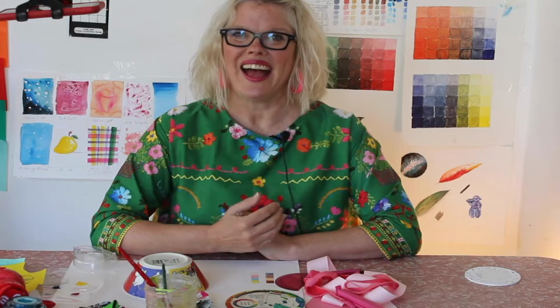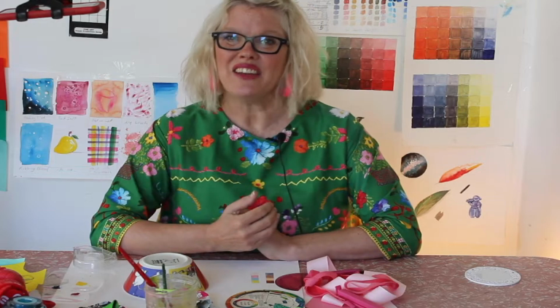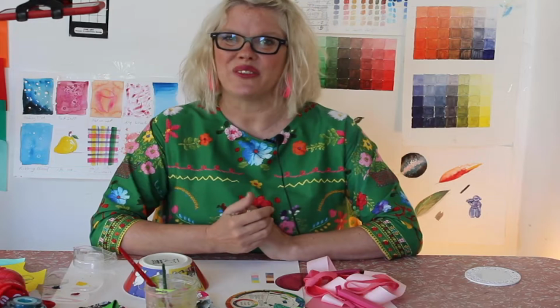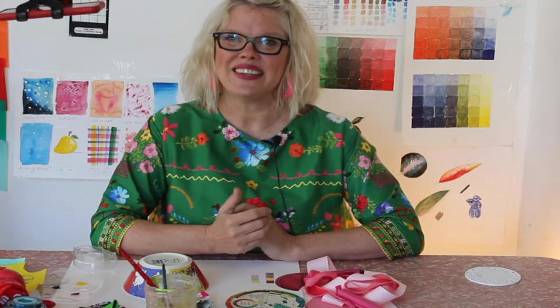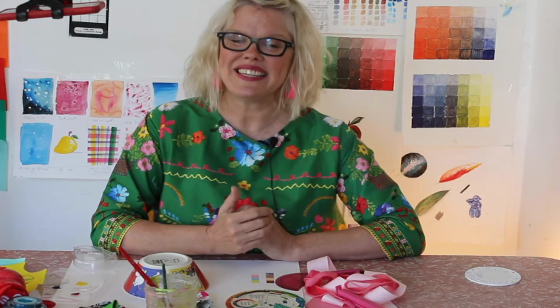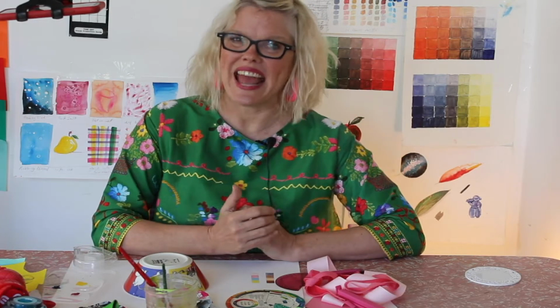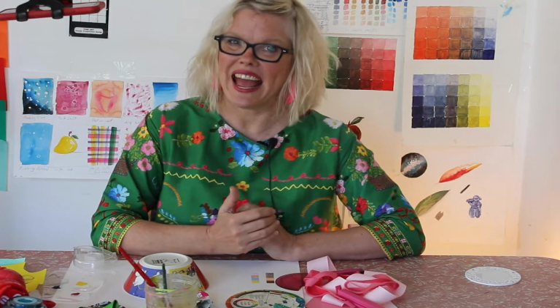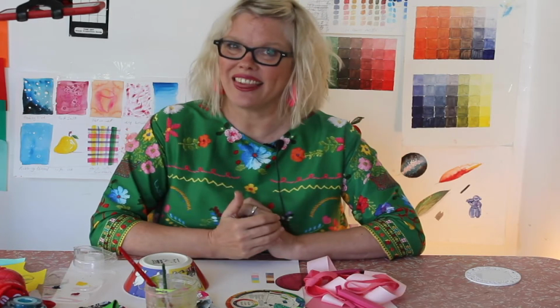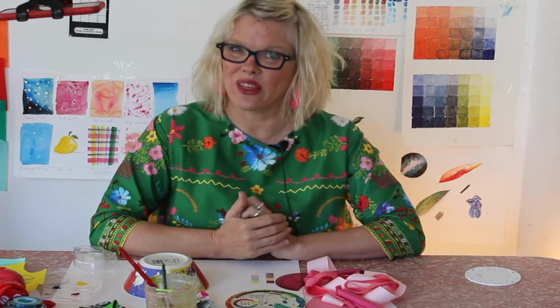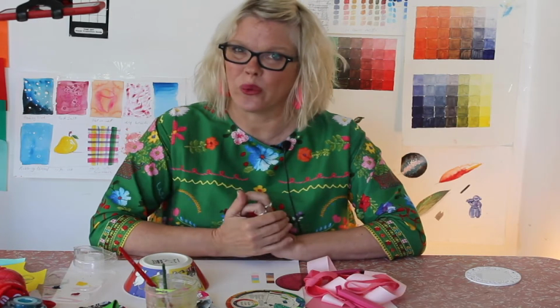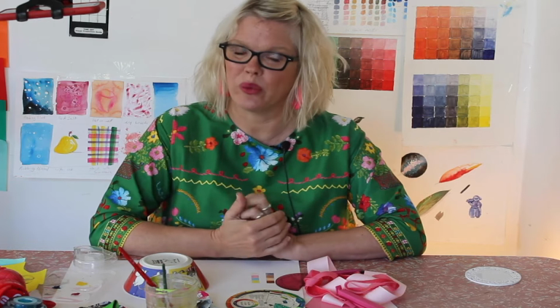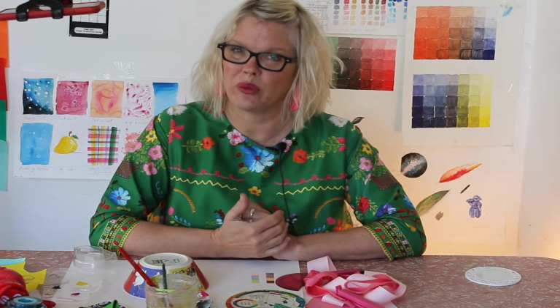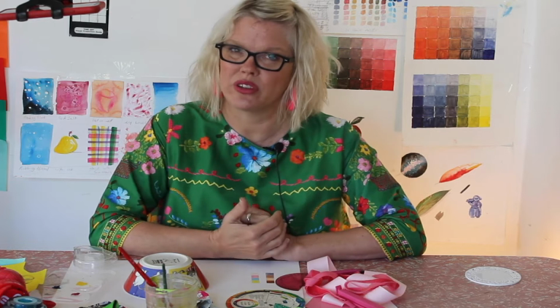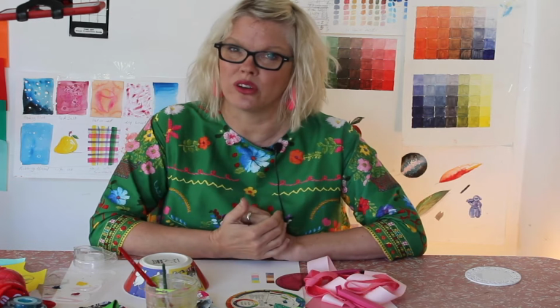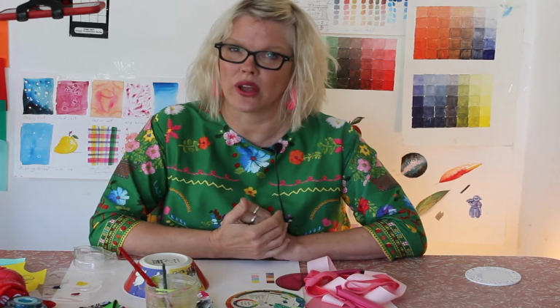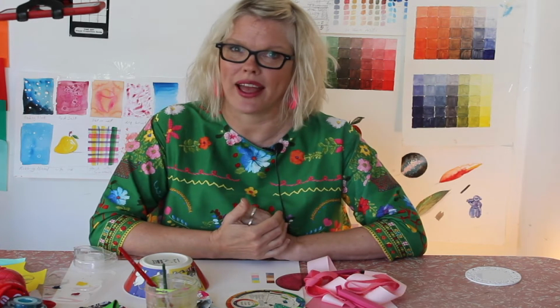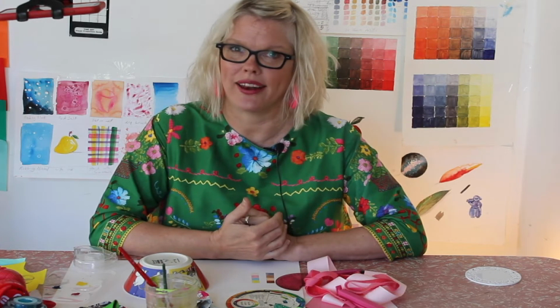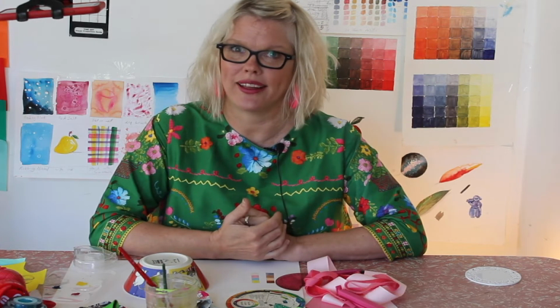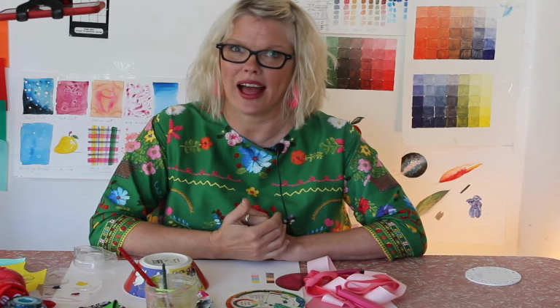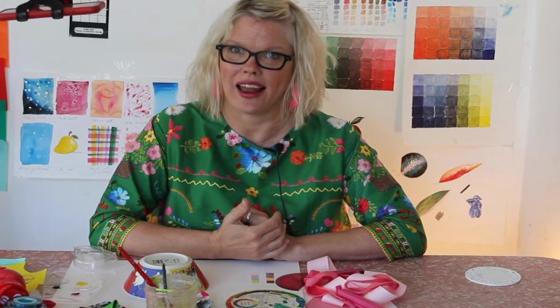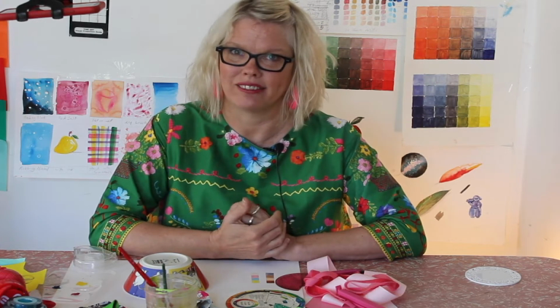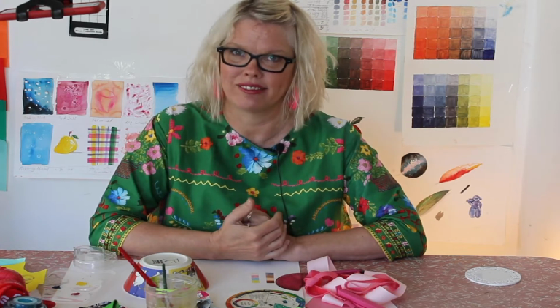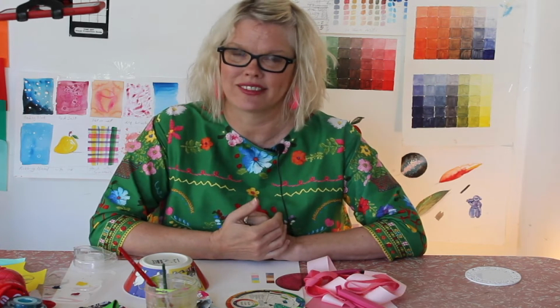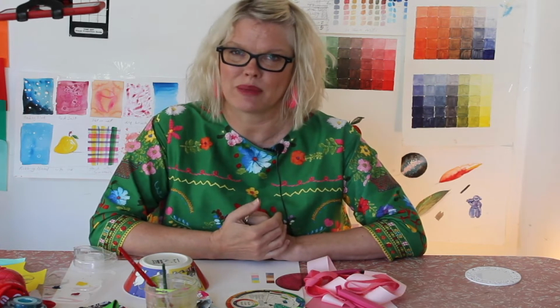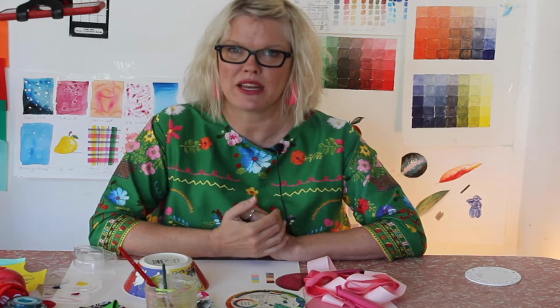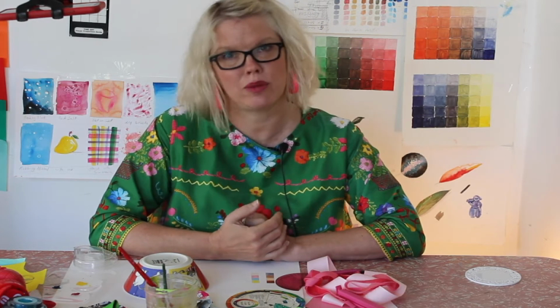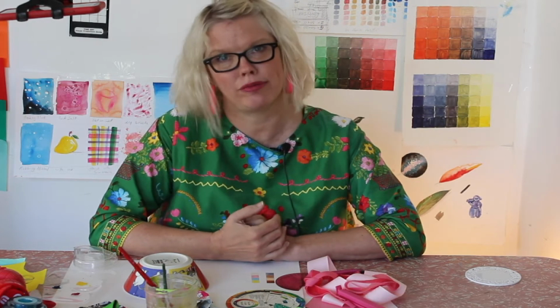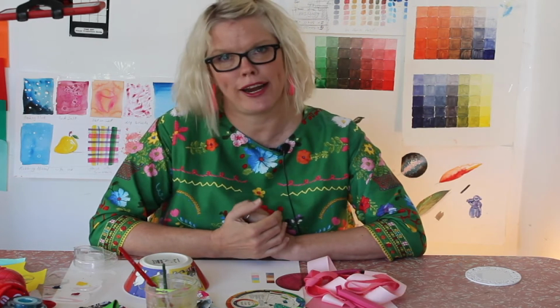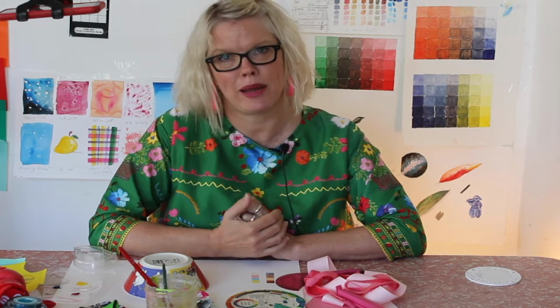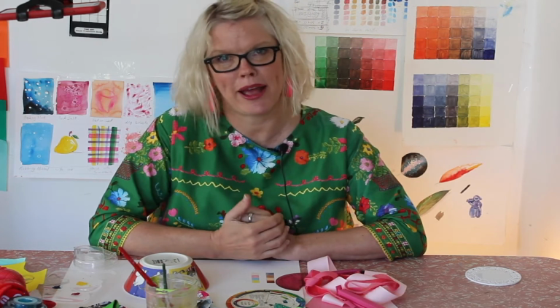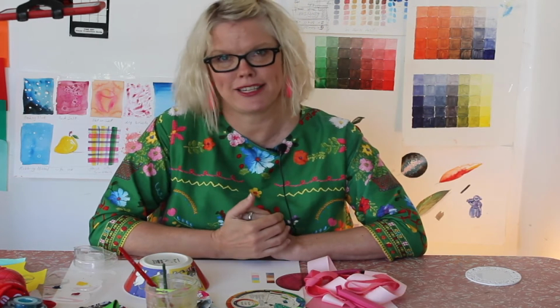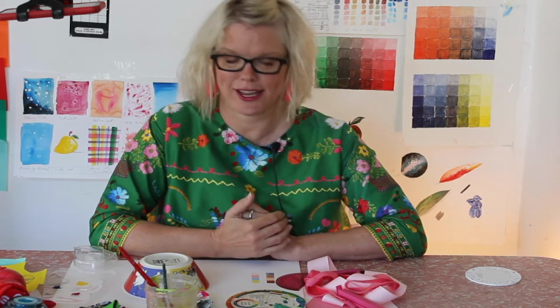Hi everyone, today I thought we would look at colour, something to brighten up our days.